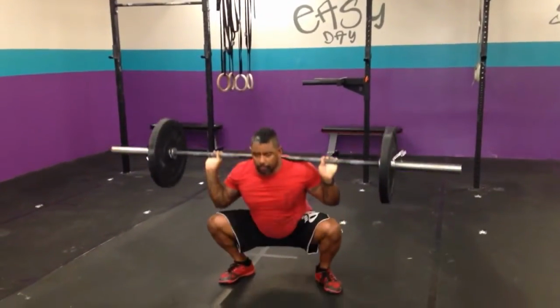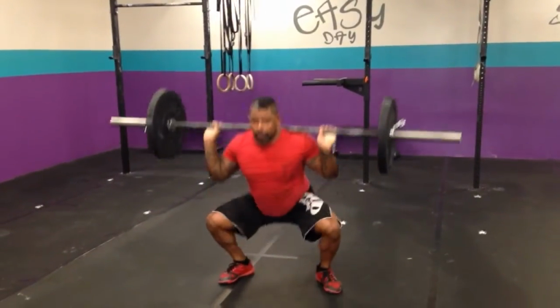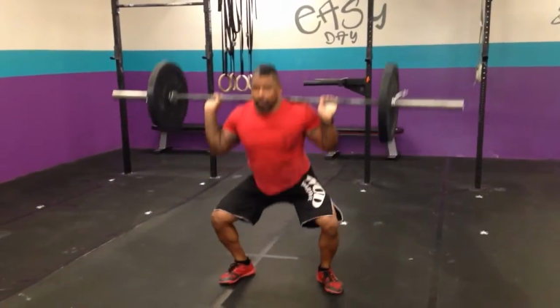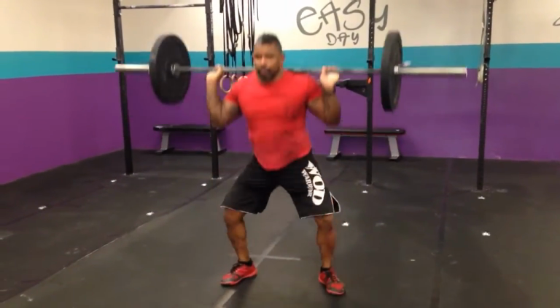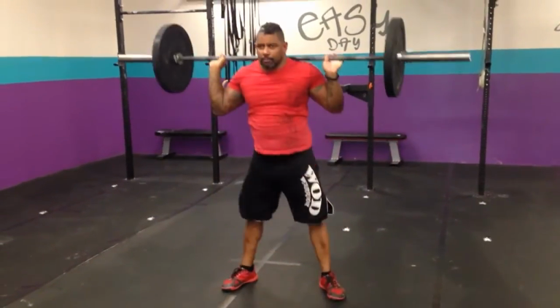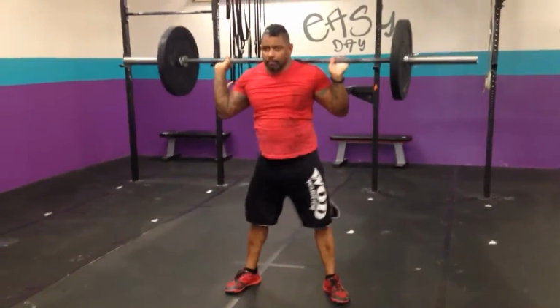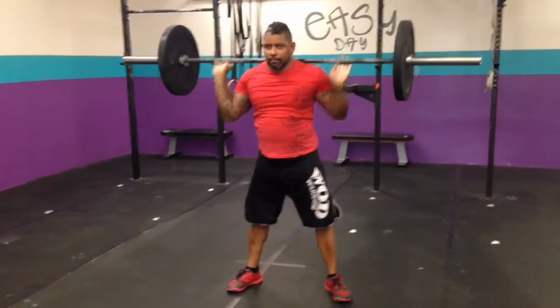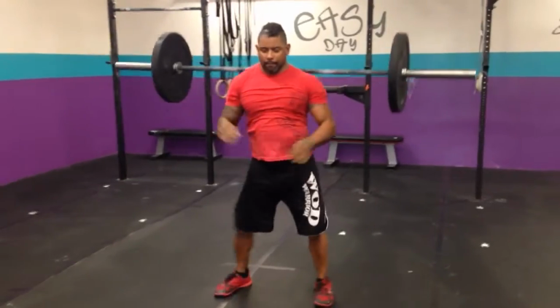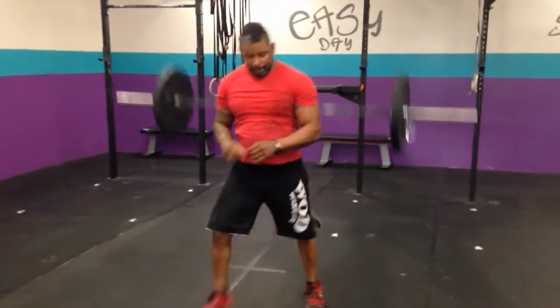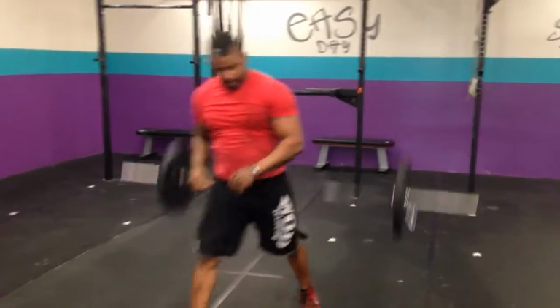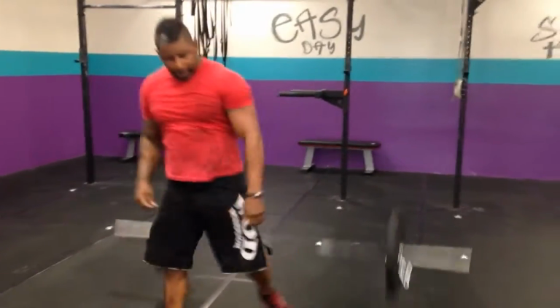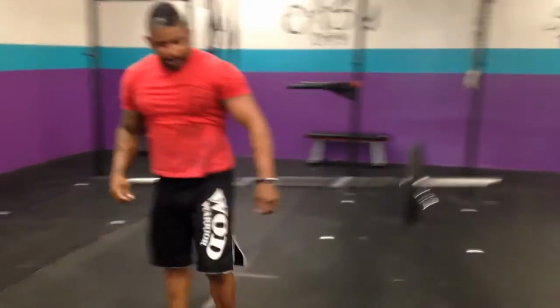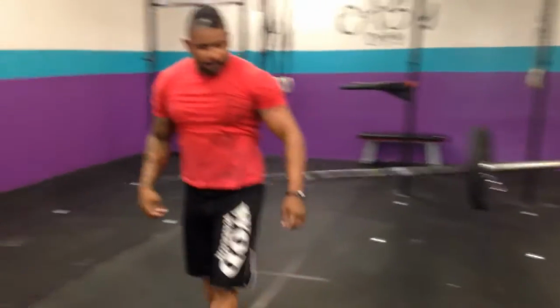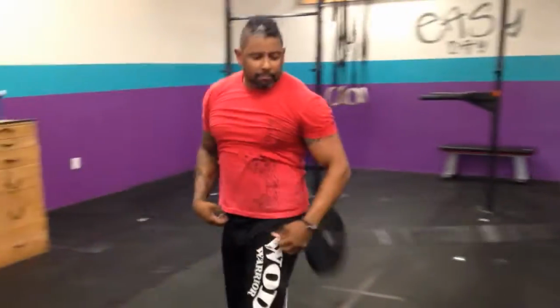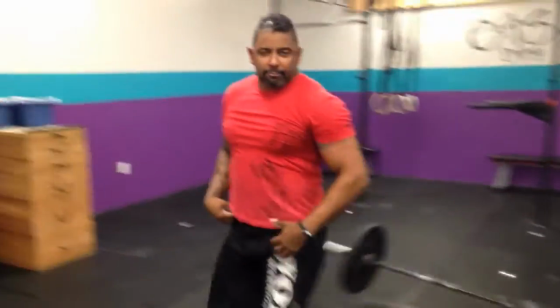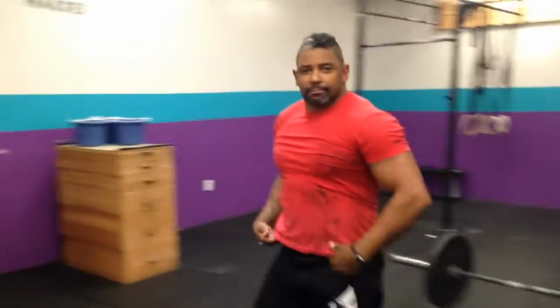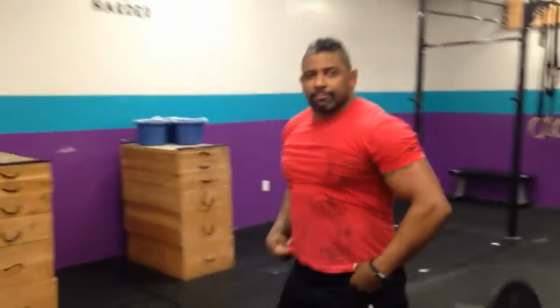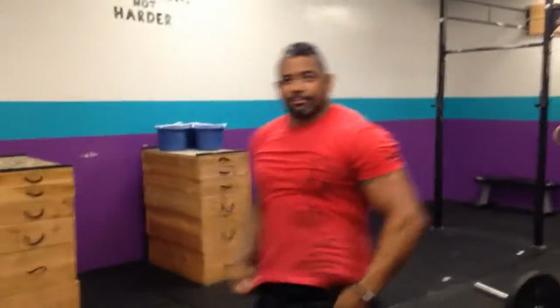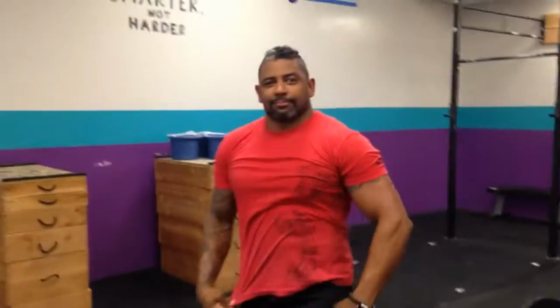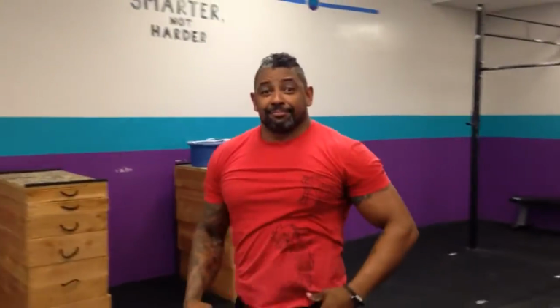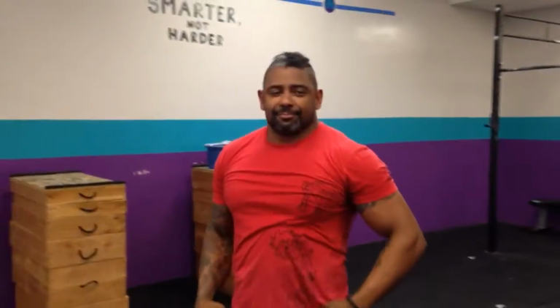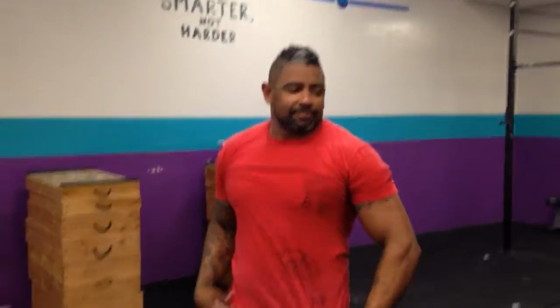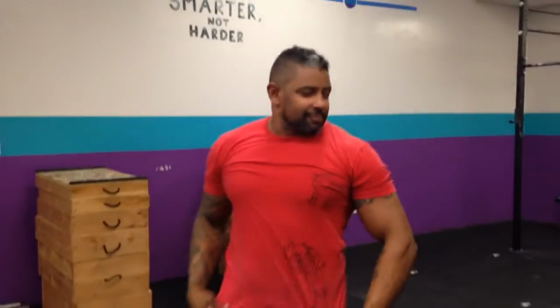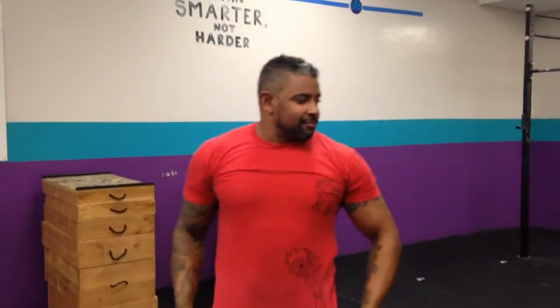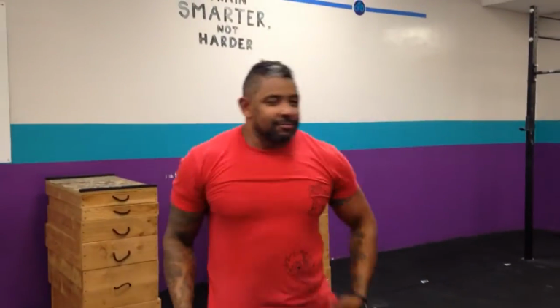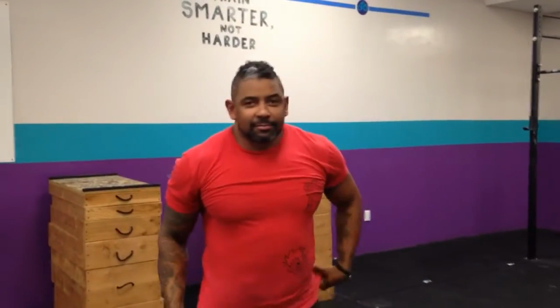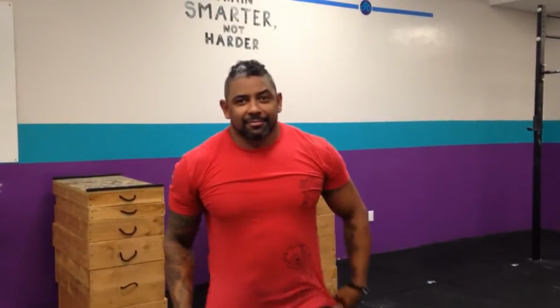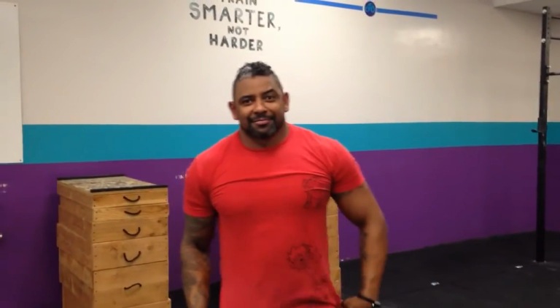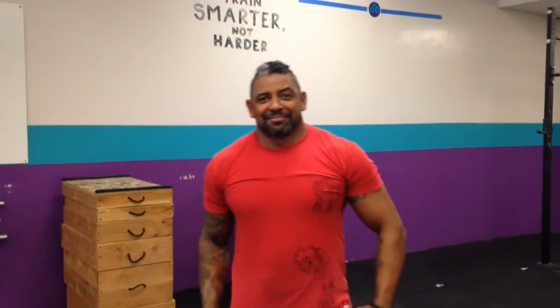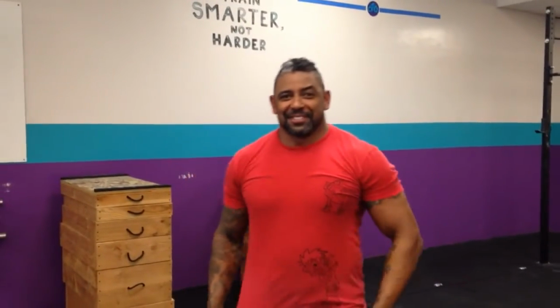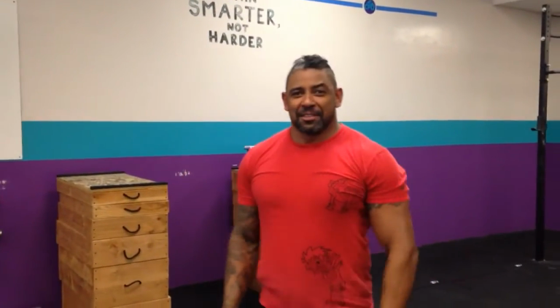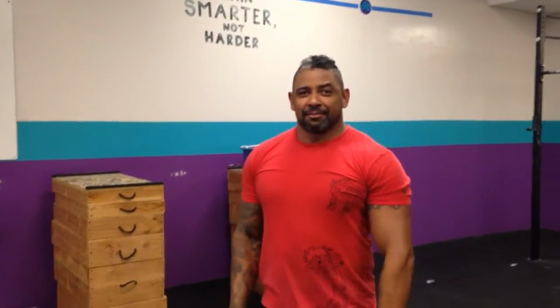Awesome. All right, and that's the rep prep. We'll see you tomorrow.